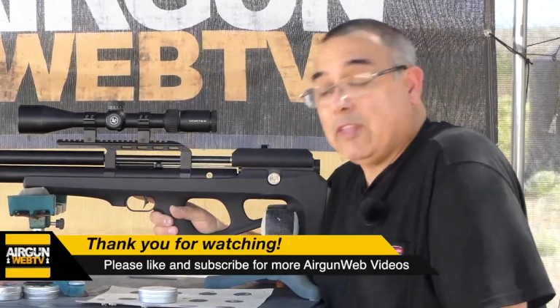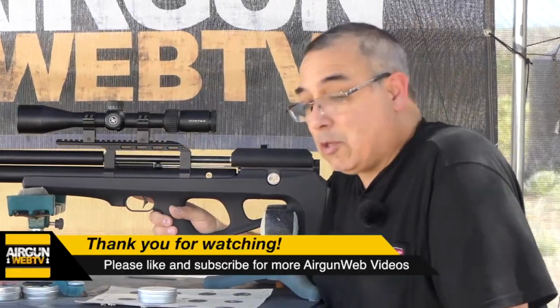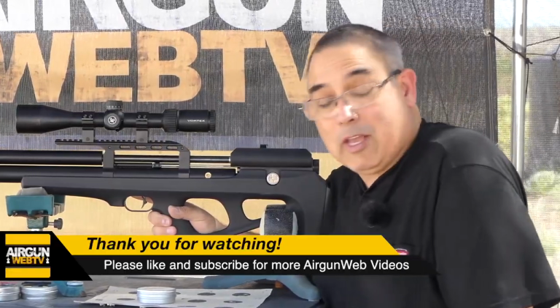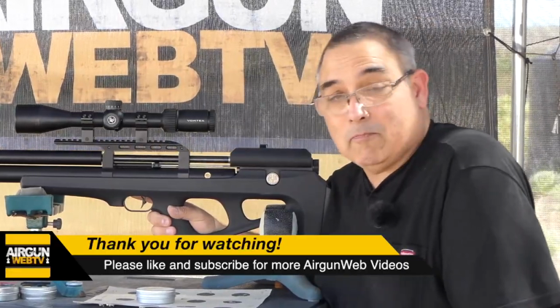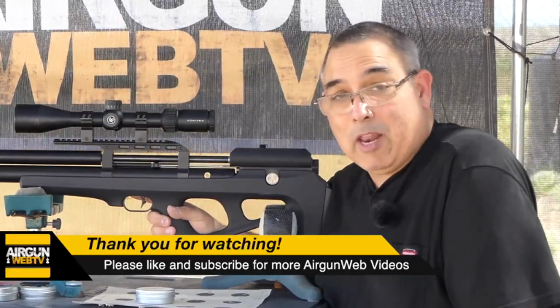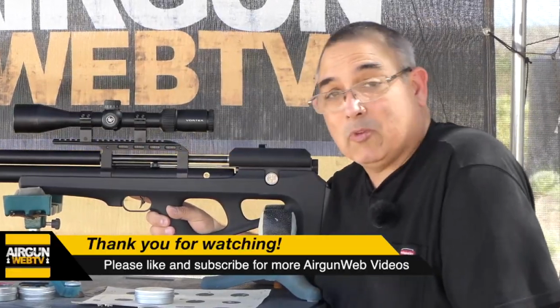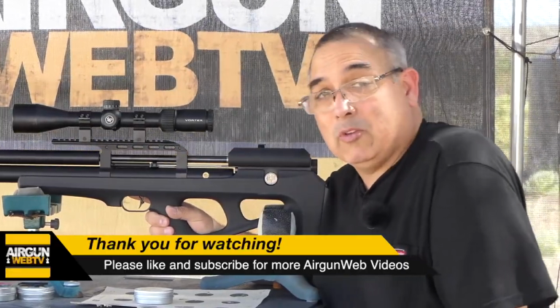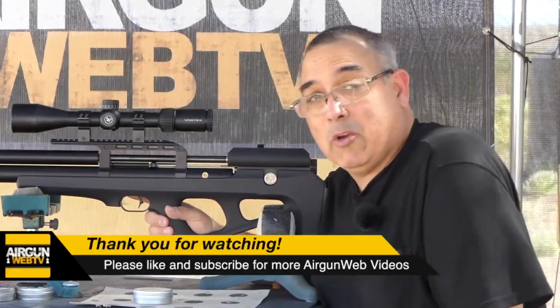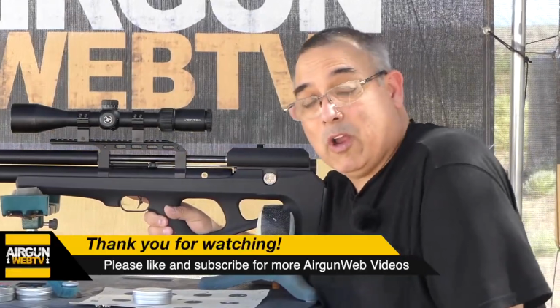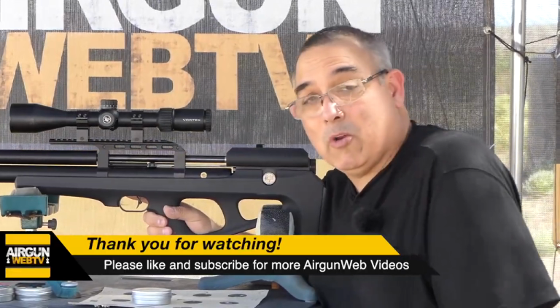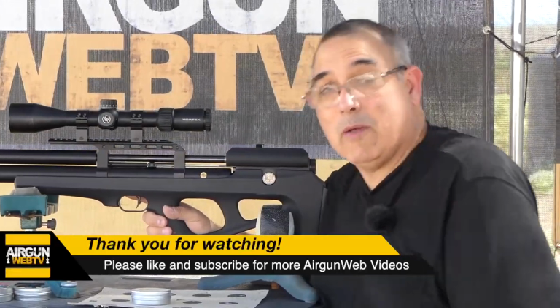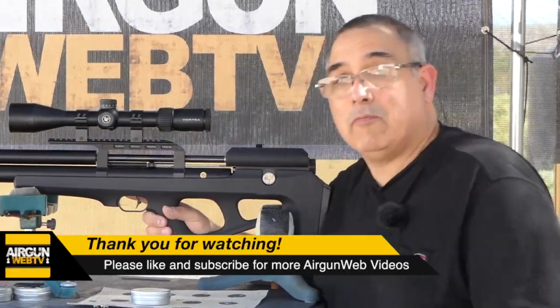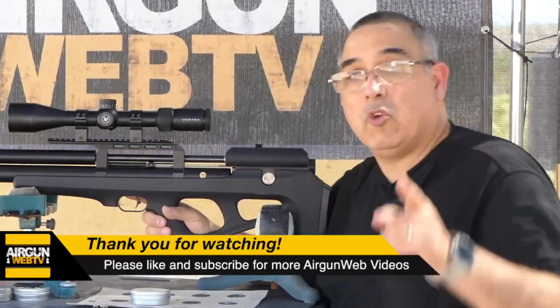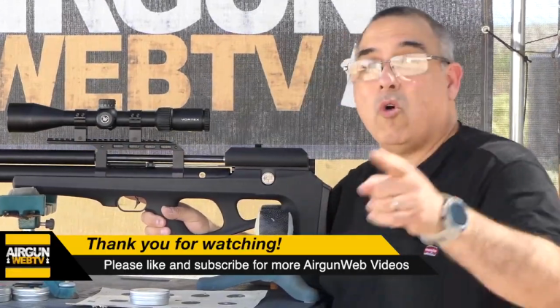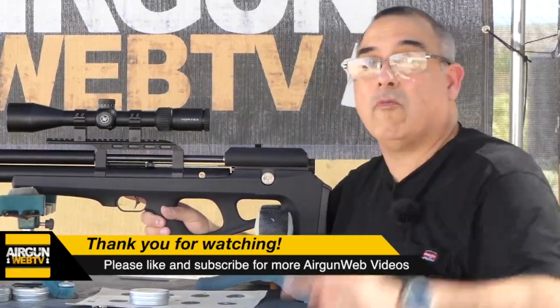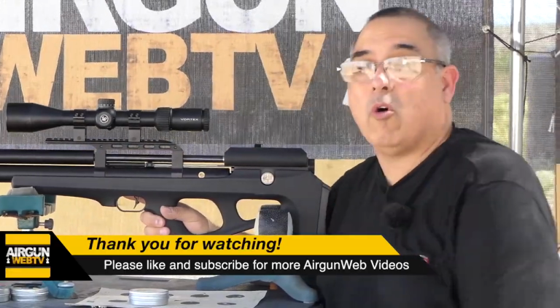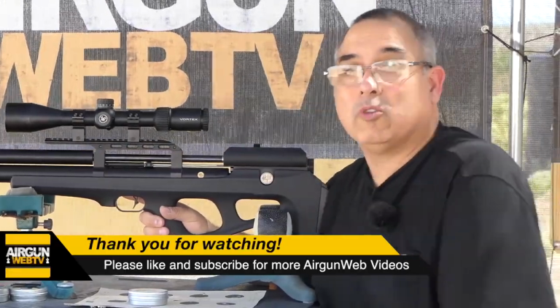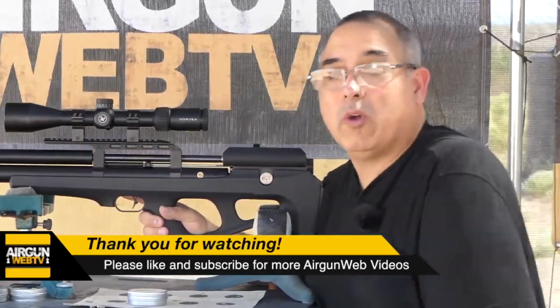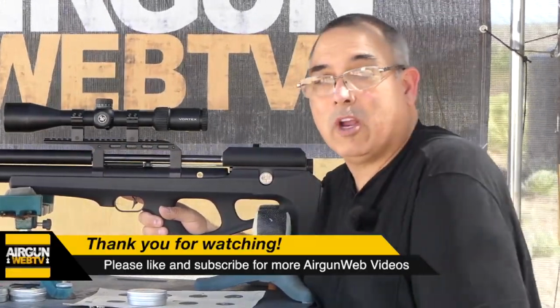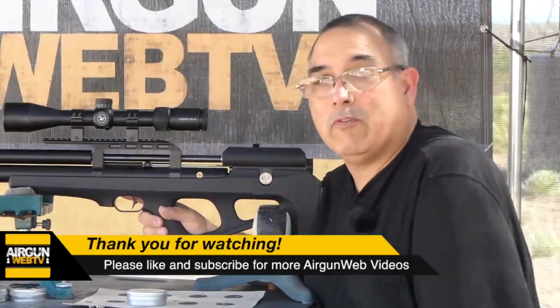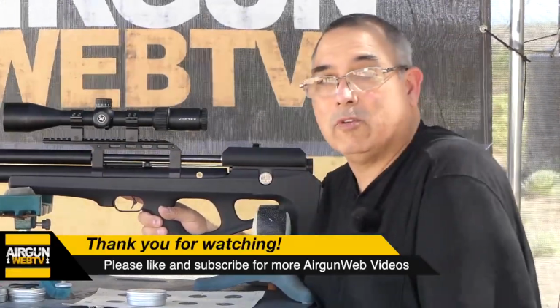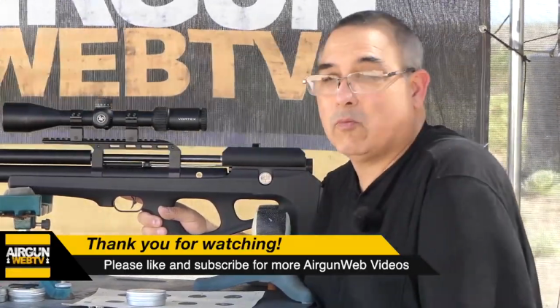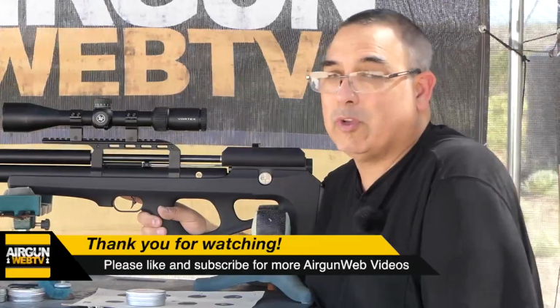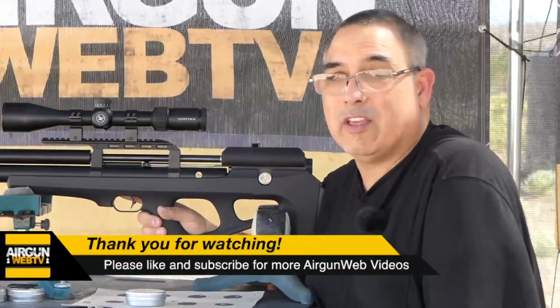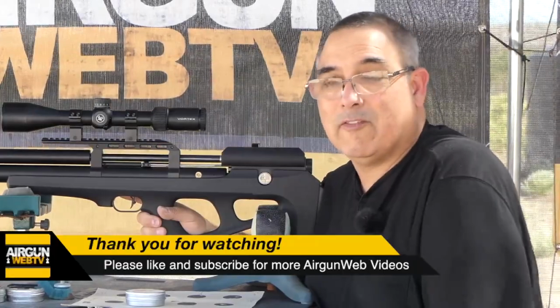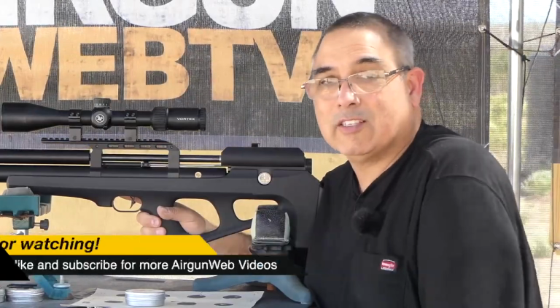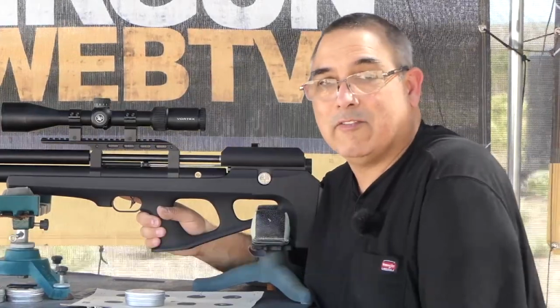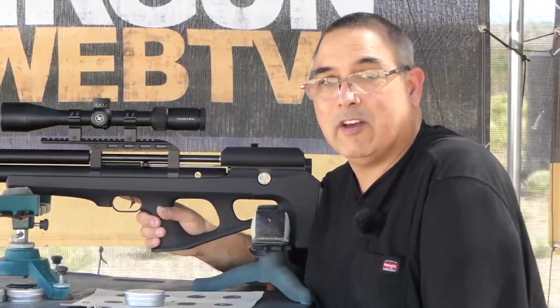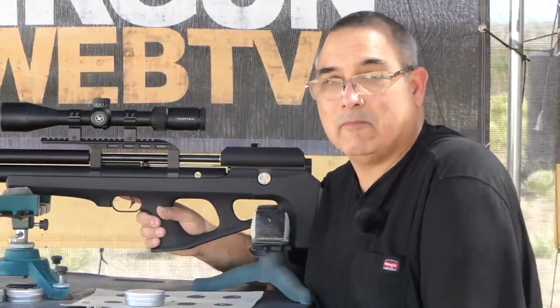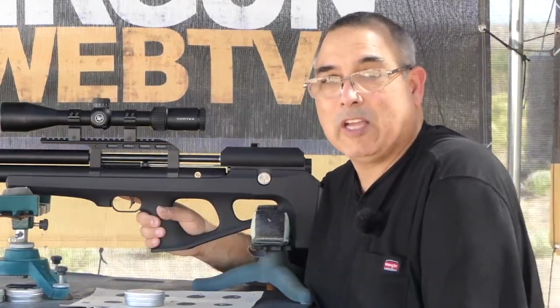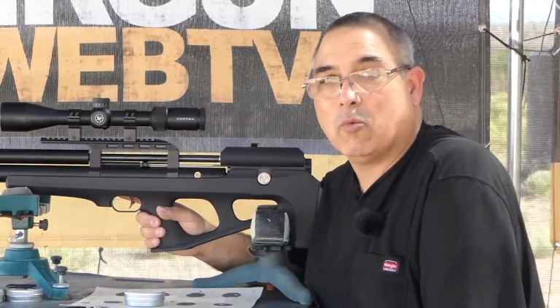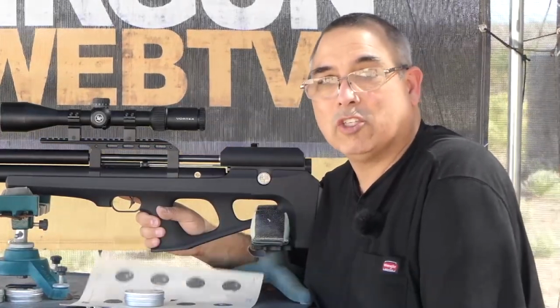That's going to be it. My name is Rick Houston here with Airgun Web, your home for old school airgun reviews and where we tell you the facts, not fluff. Thanks for watching.